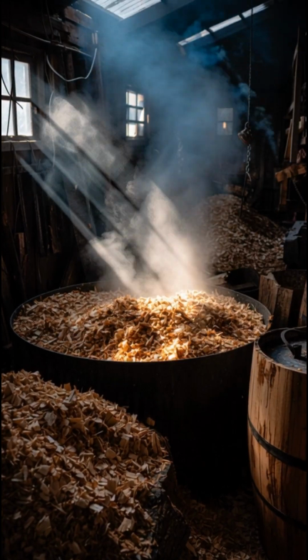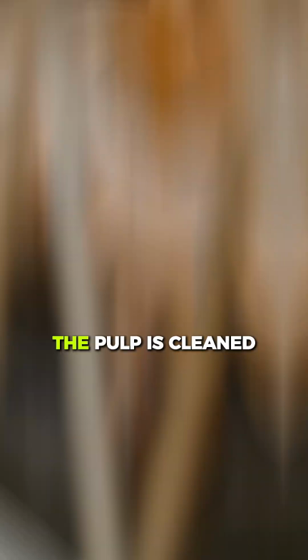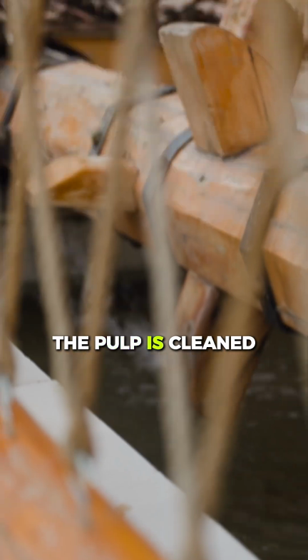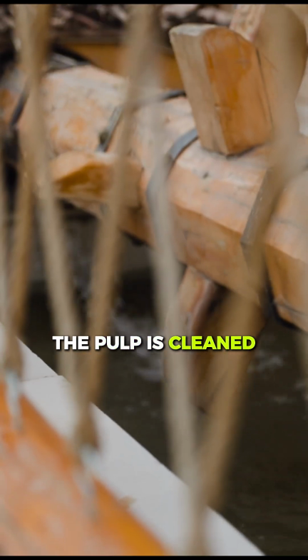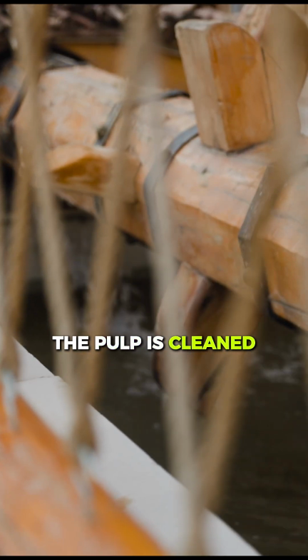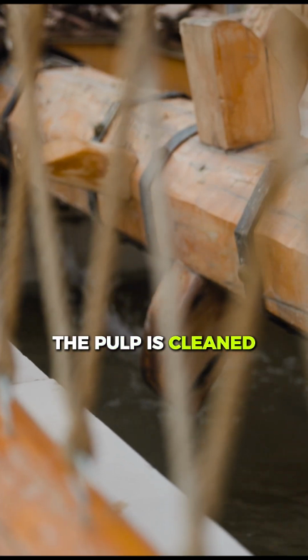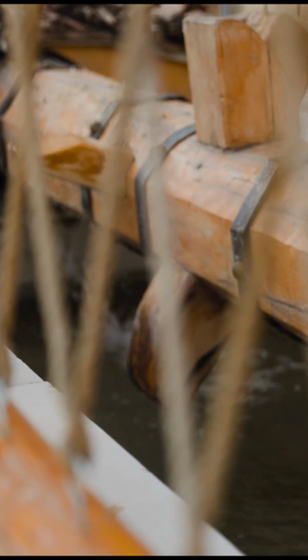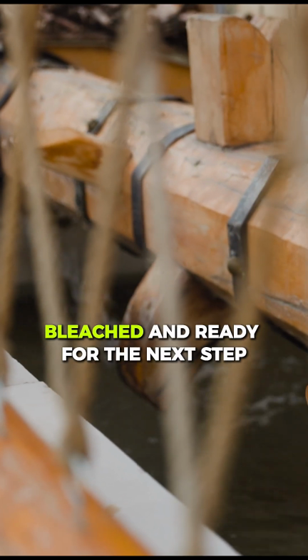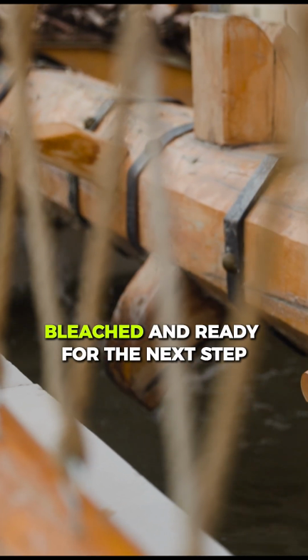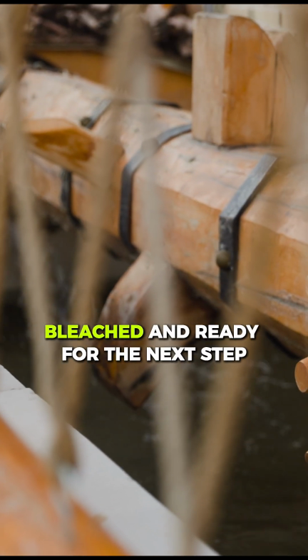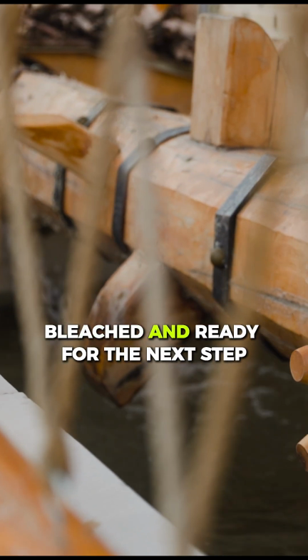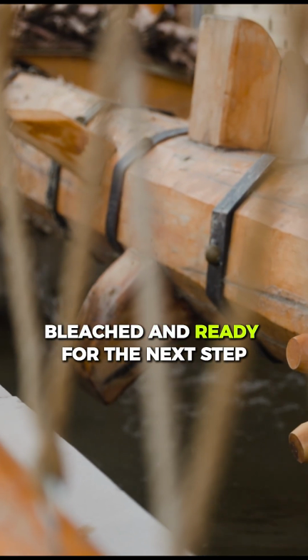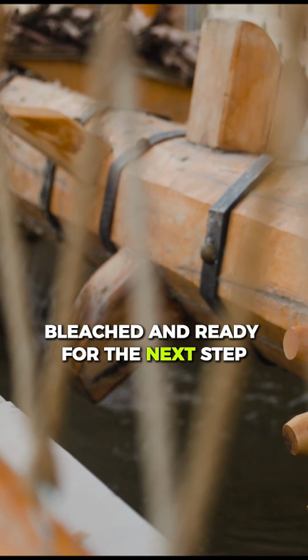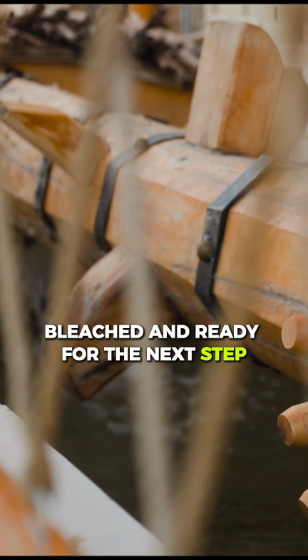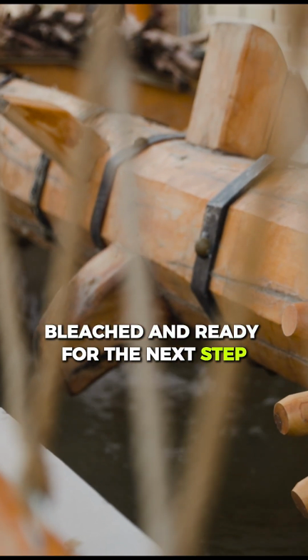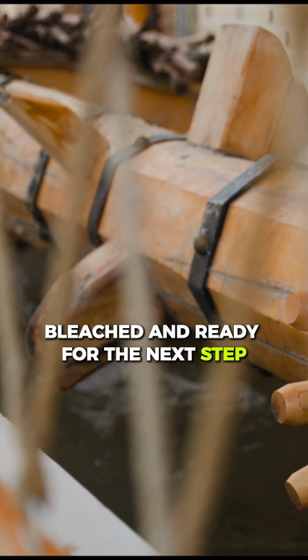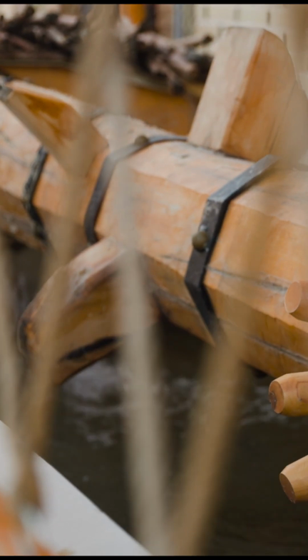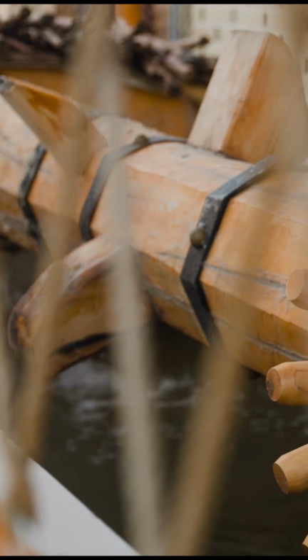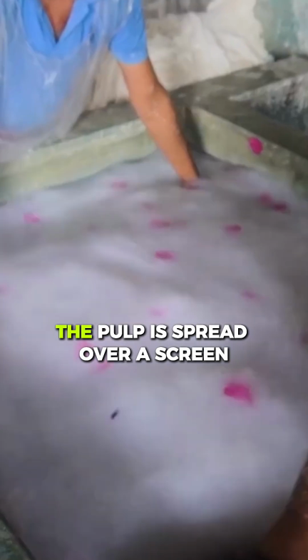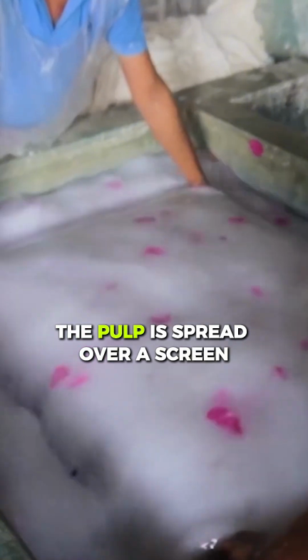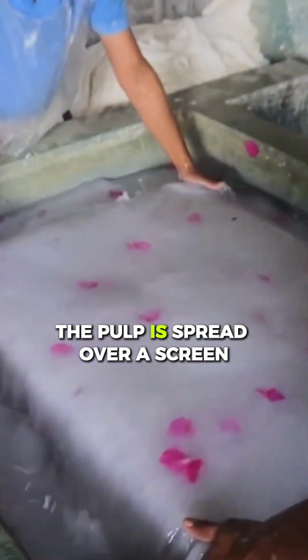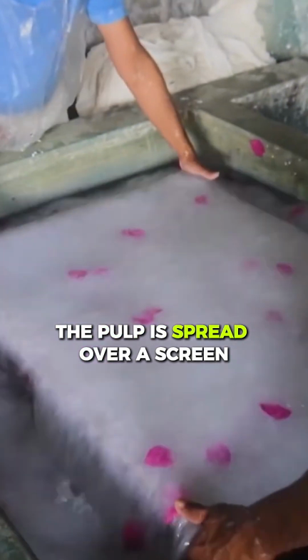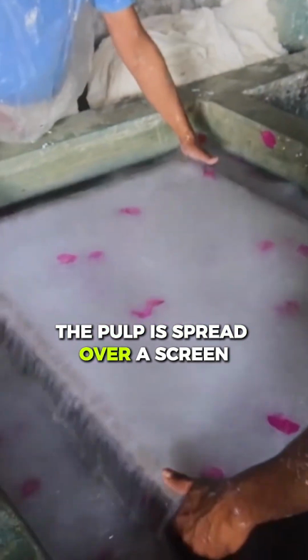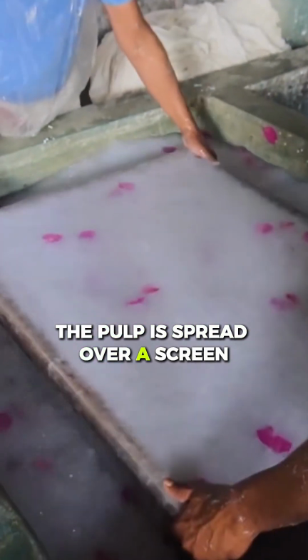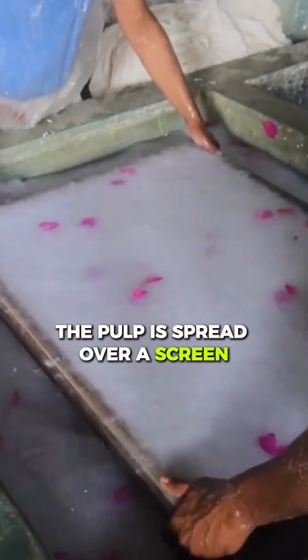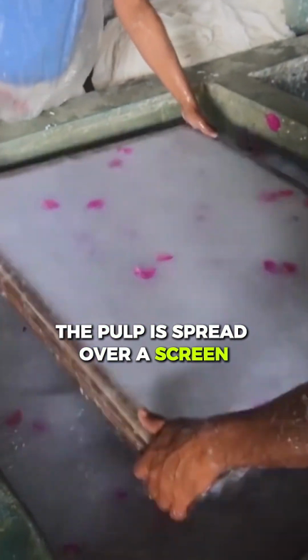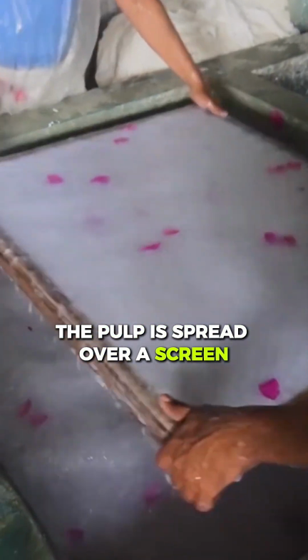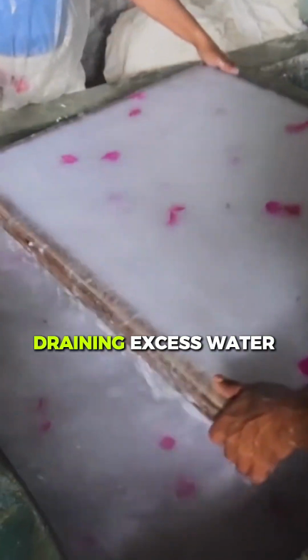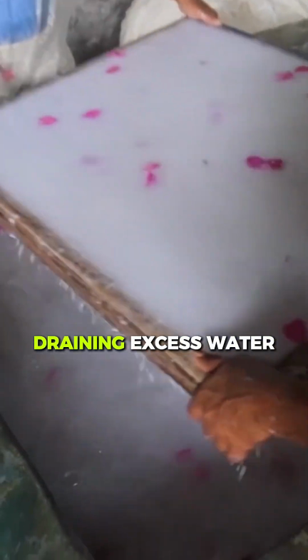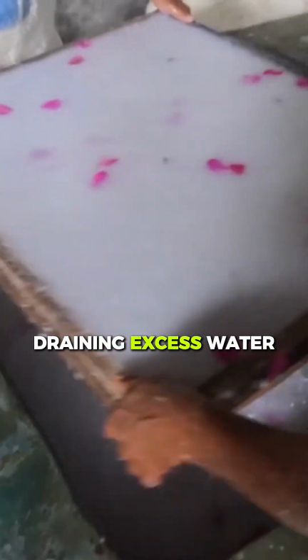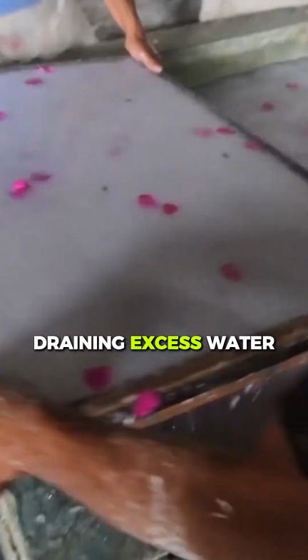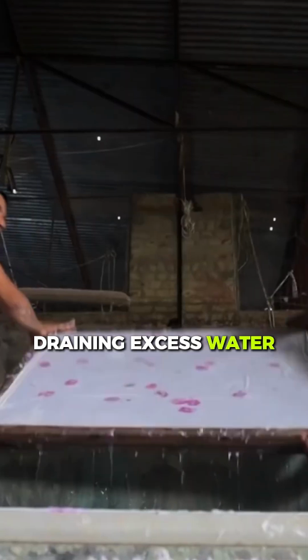The pulp is cleaned, bleached, and ready for the next step. The pulp is then spread over a screen, draining excess water.